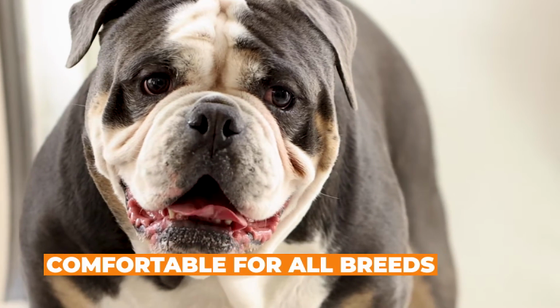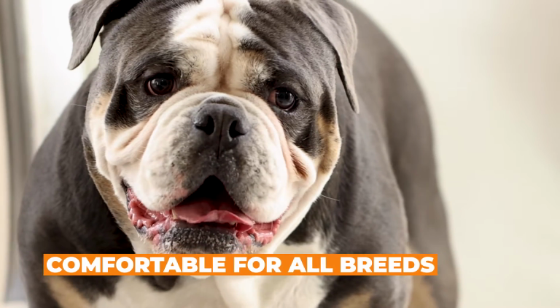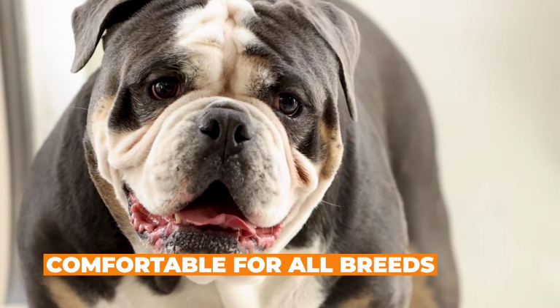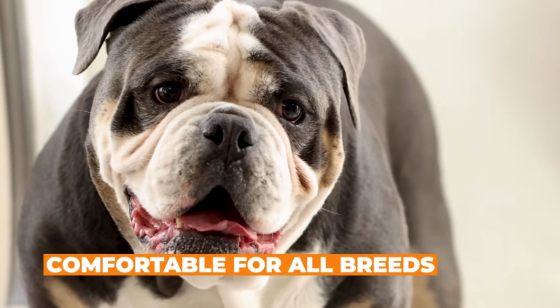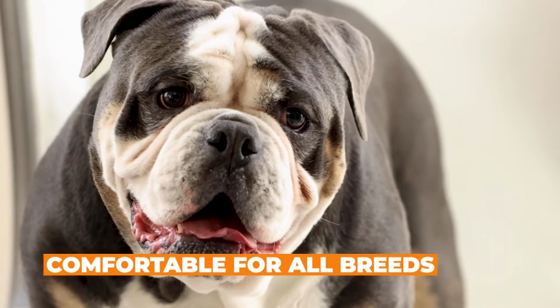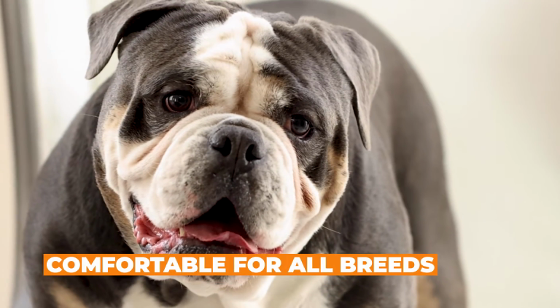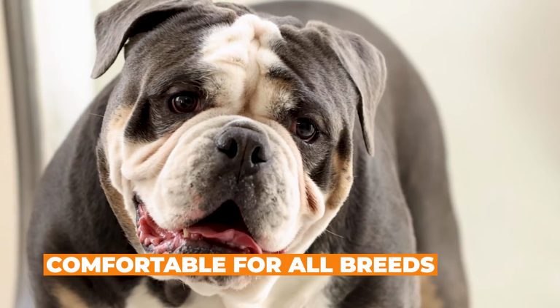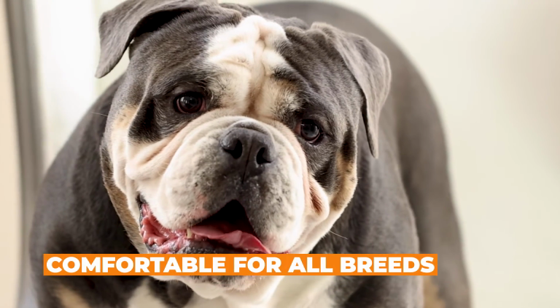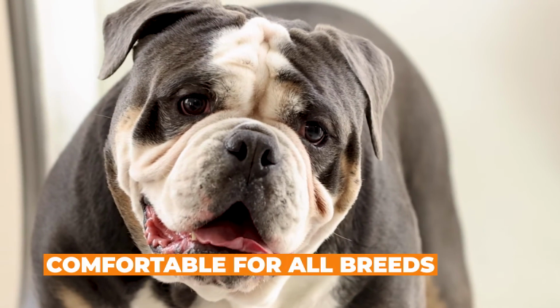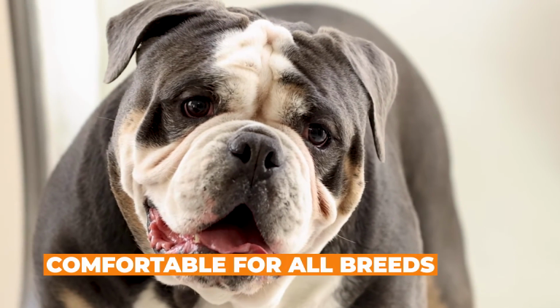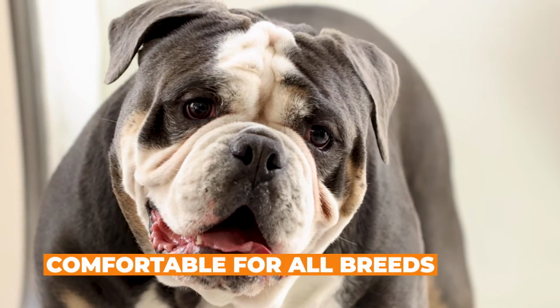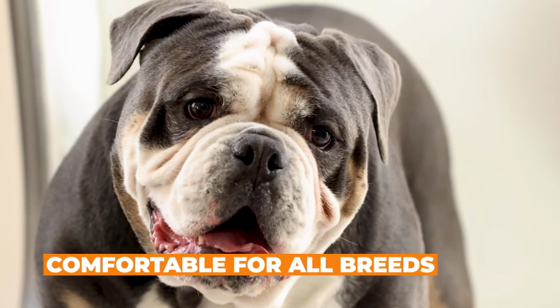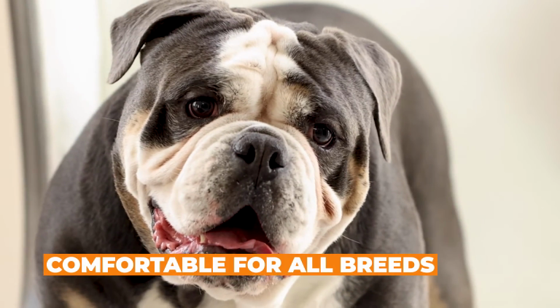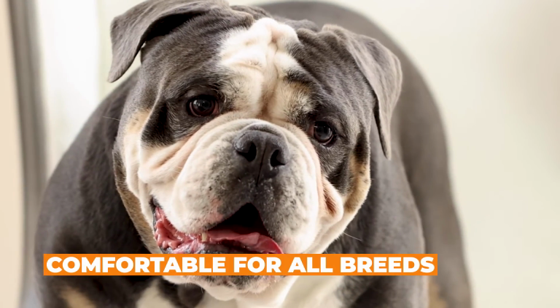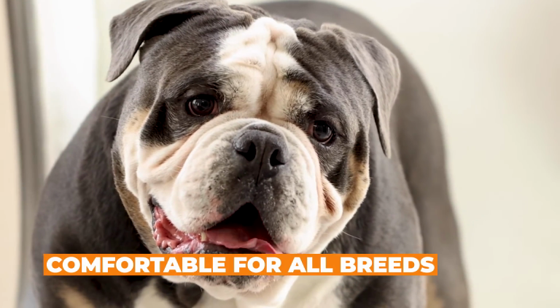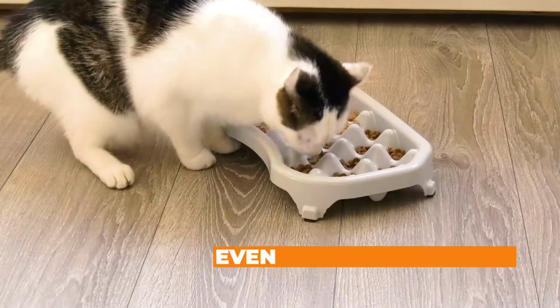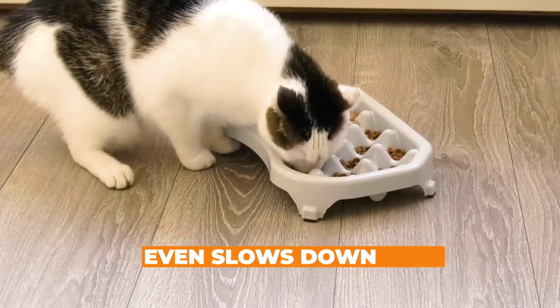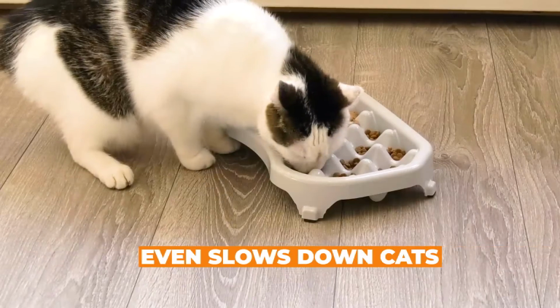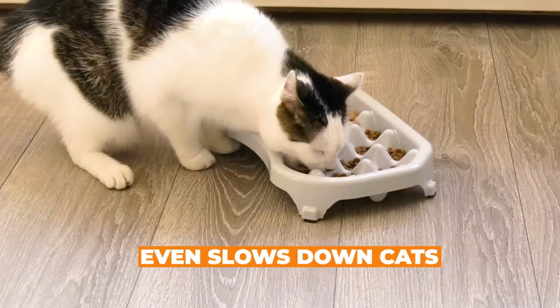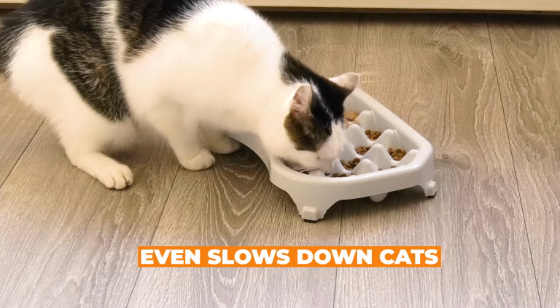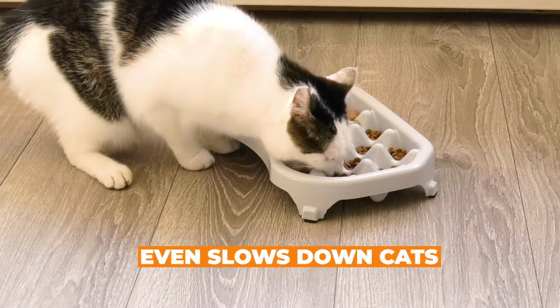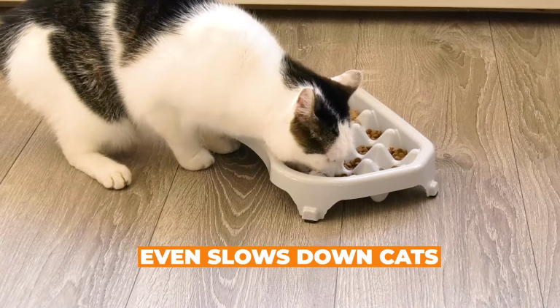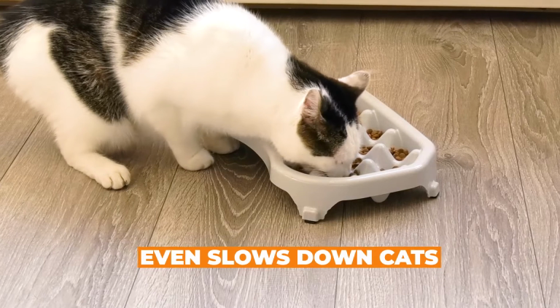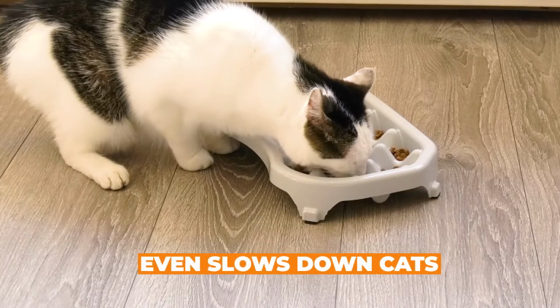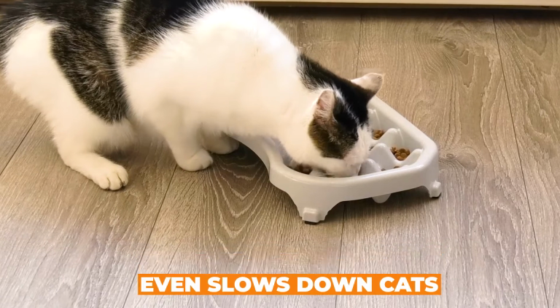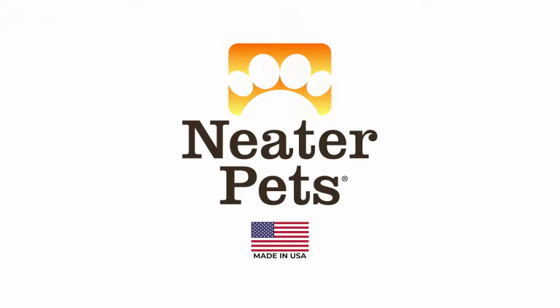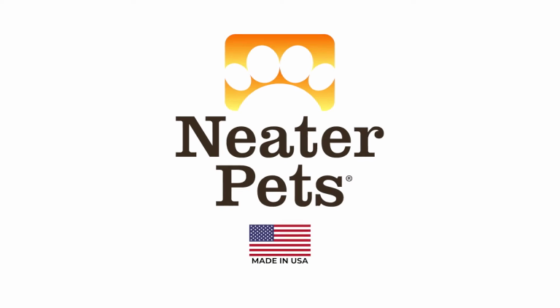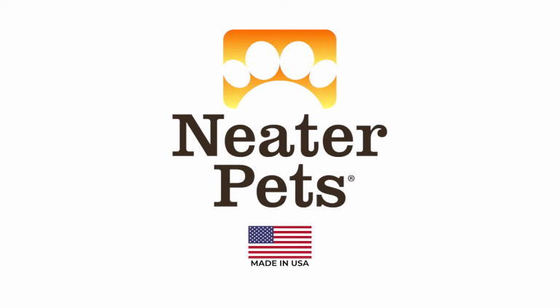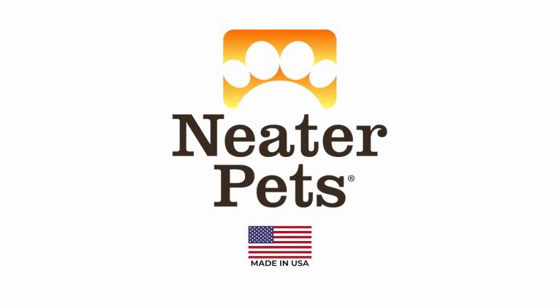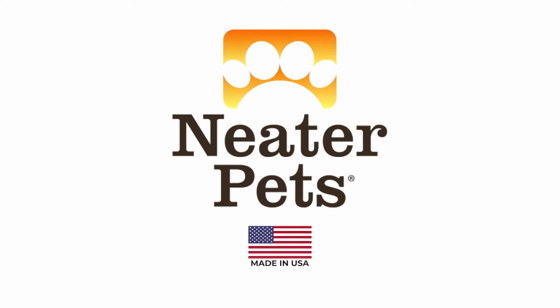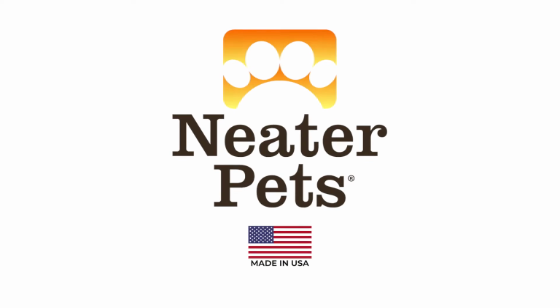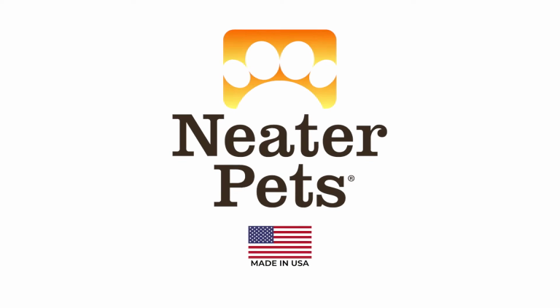Works great with all dogs, even flat-faced dogs and cats with sensitive whiskers. Made in the USA.